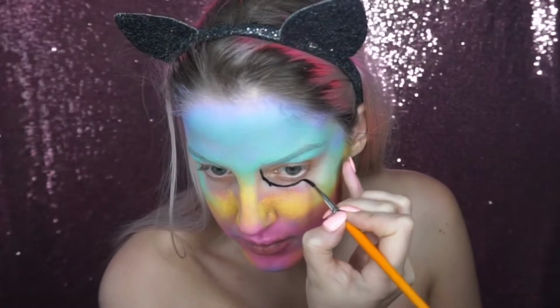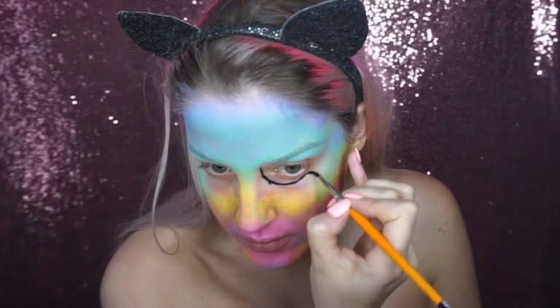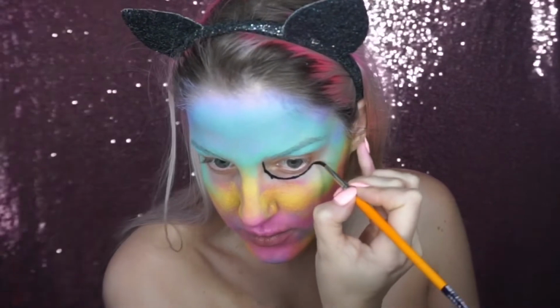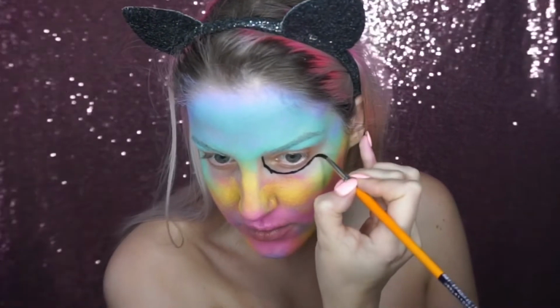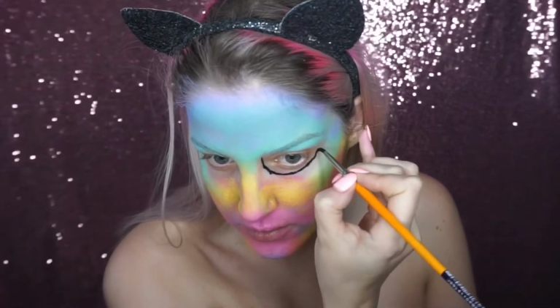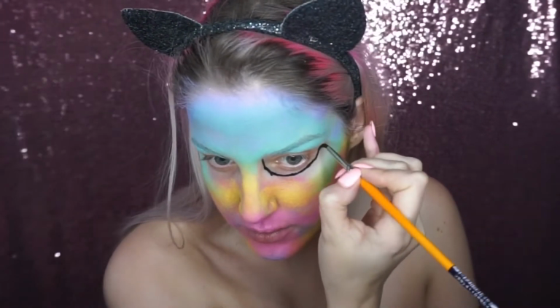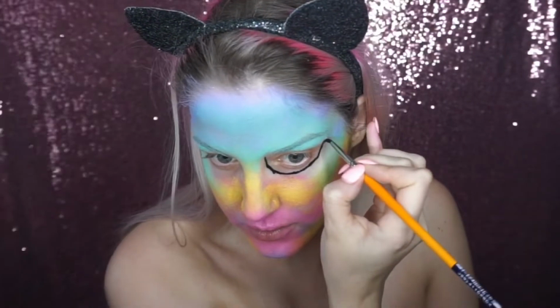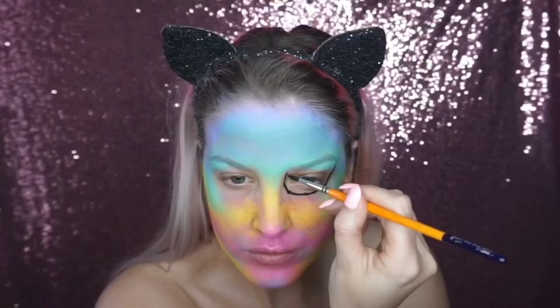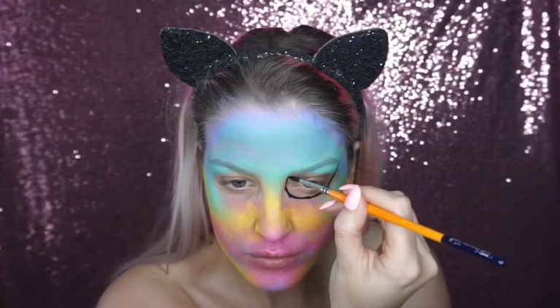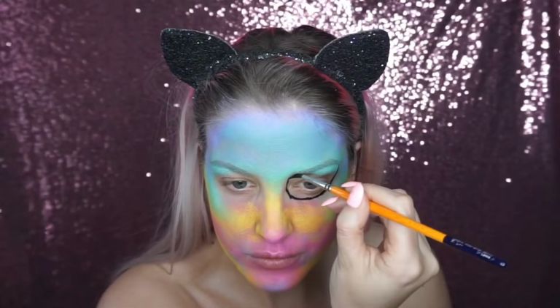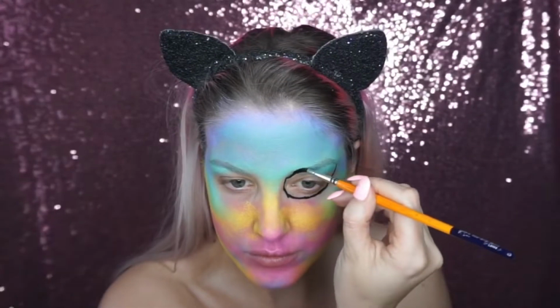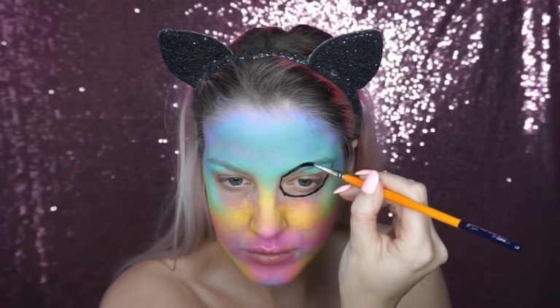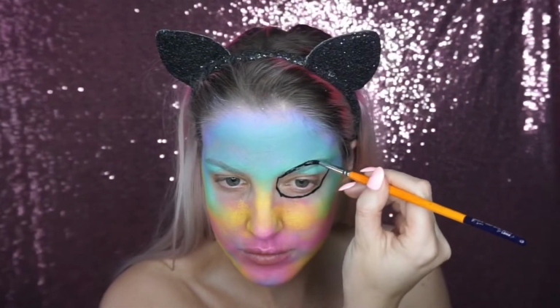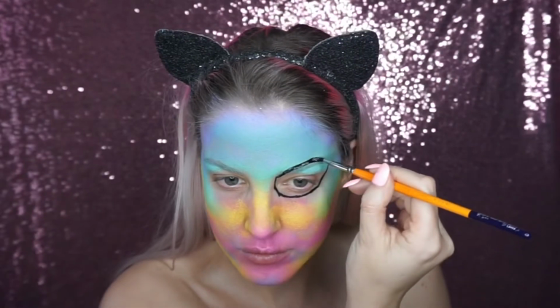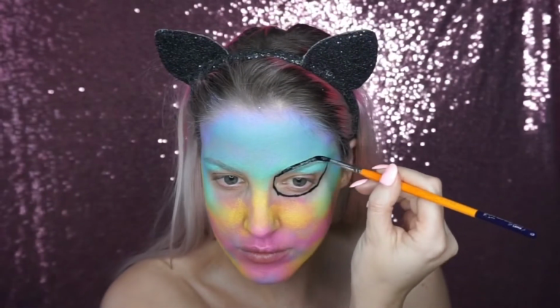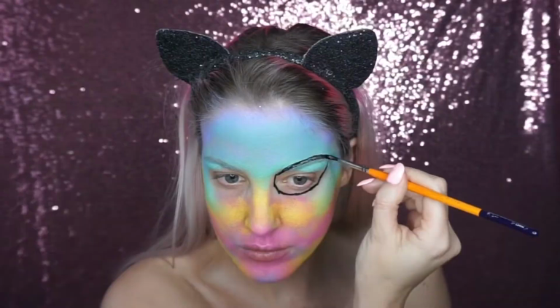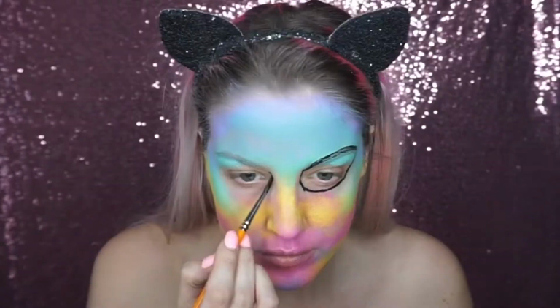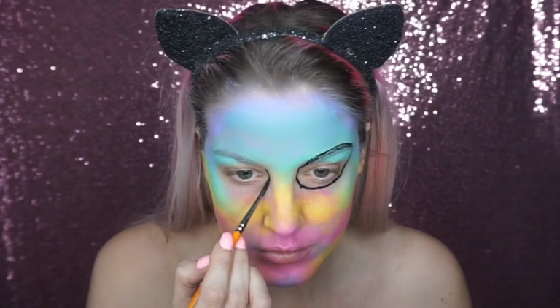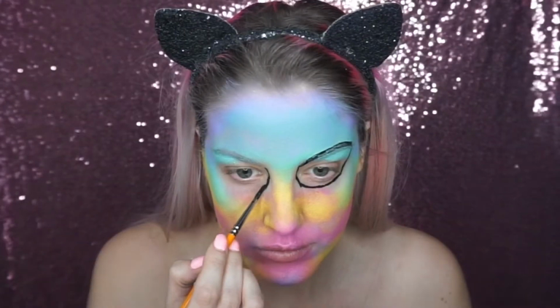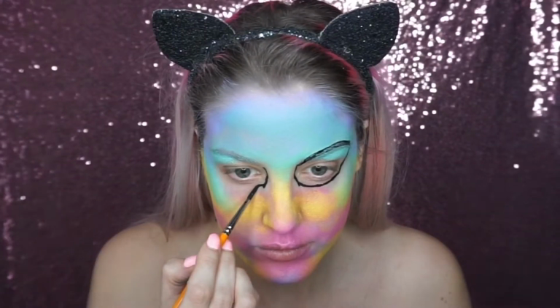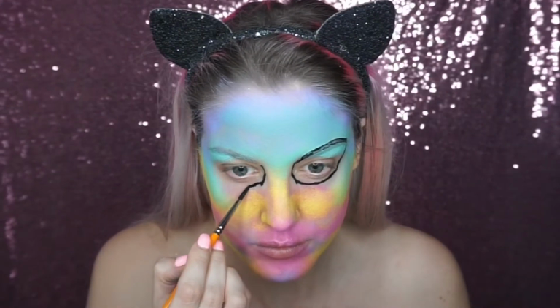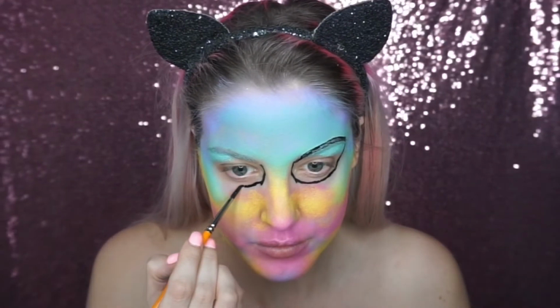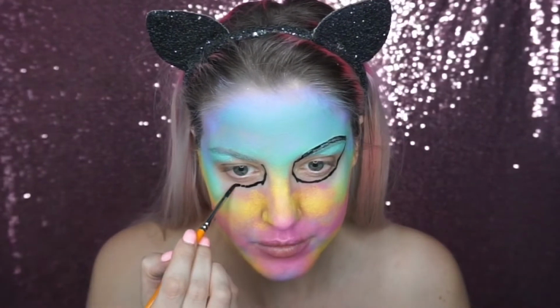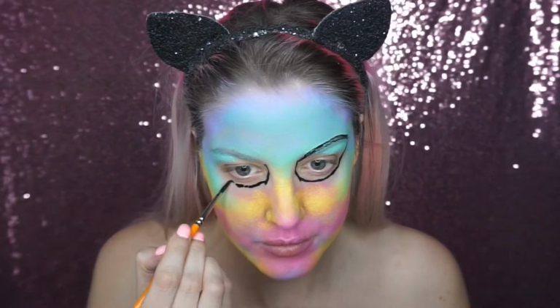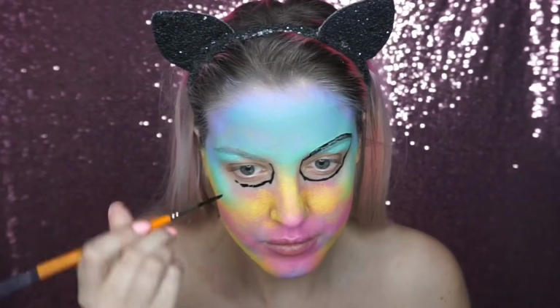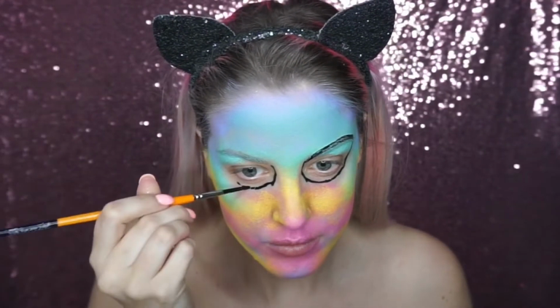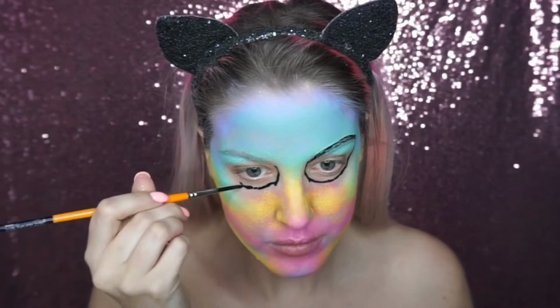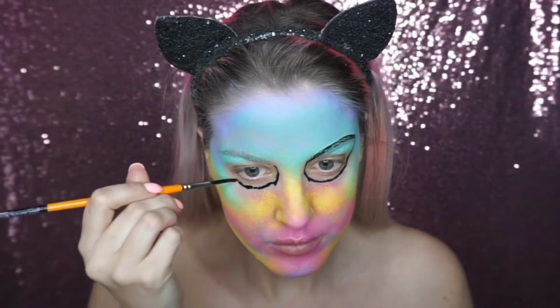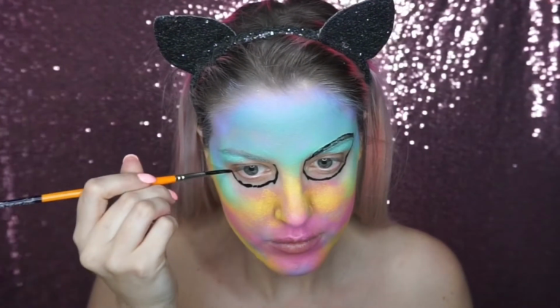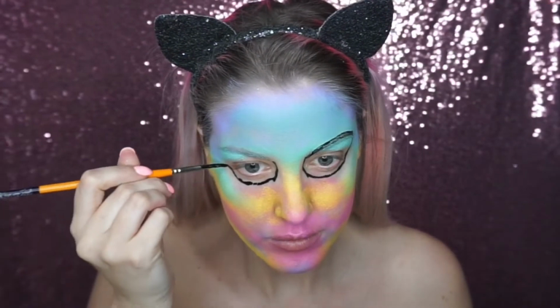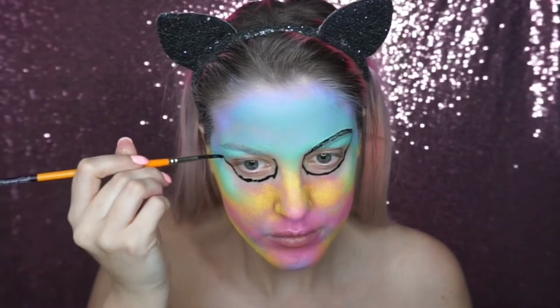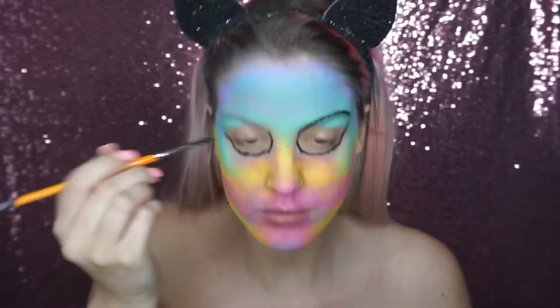I then went into a black face paint and painted in the hollows of the skull eyes, a skull nose, and the basic skull shape.